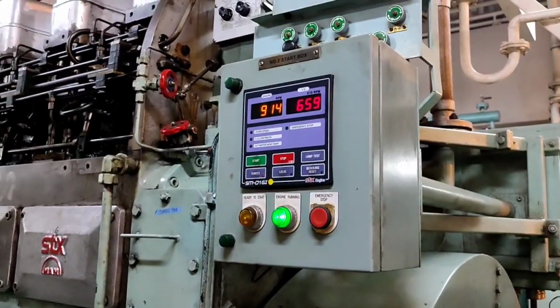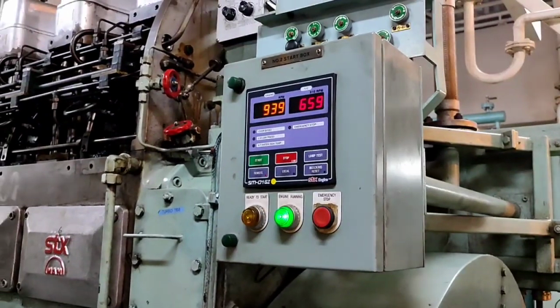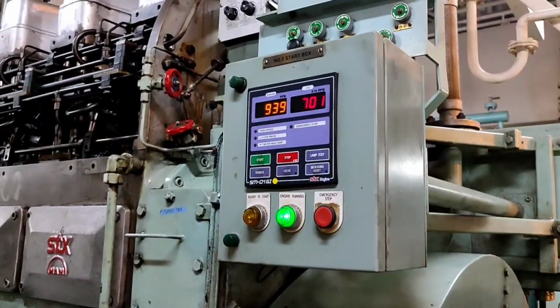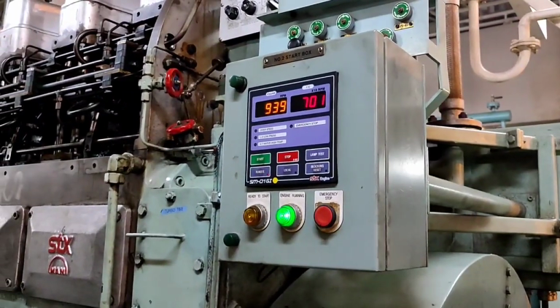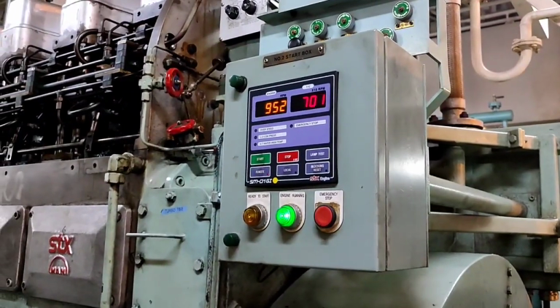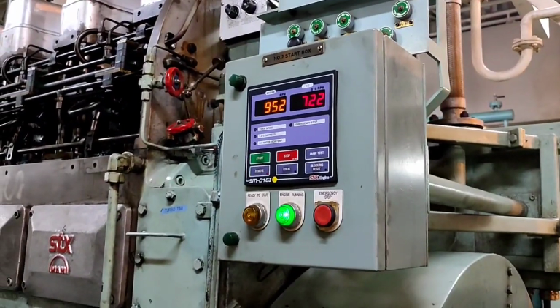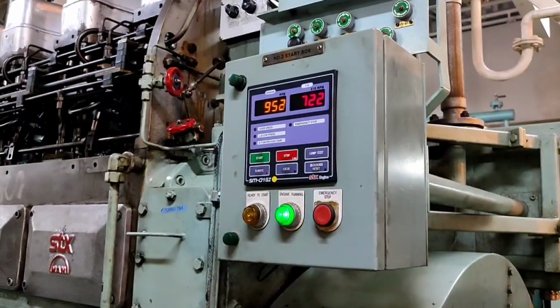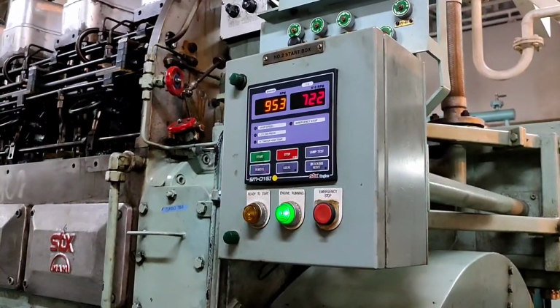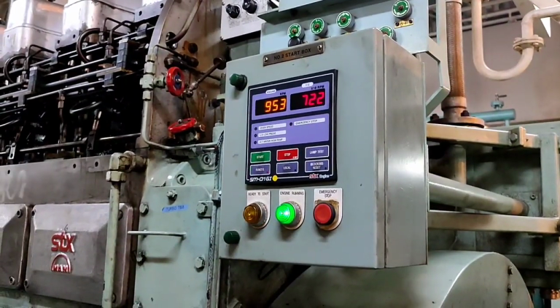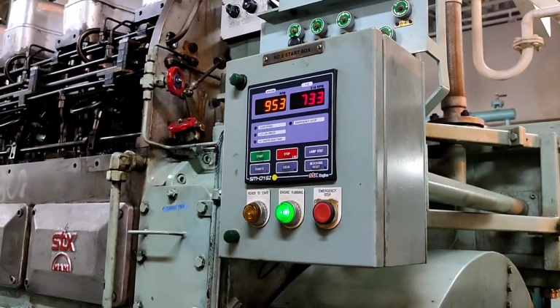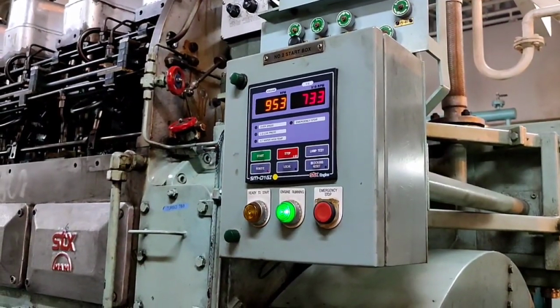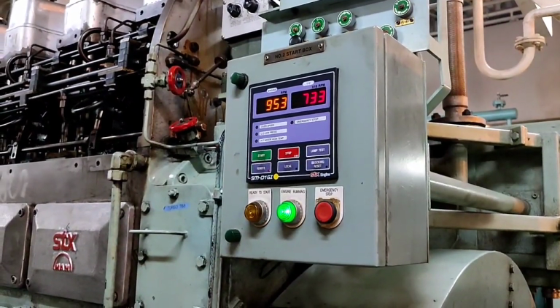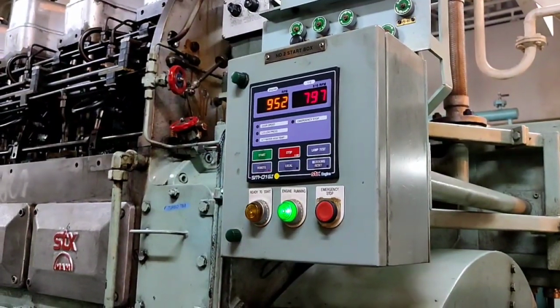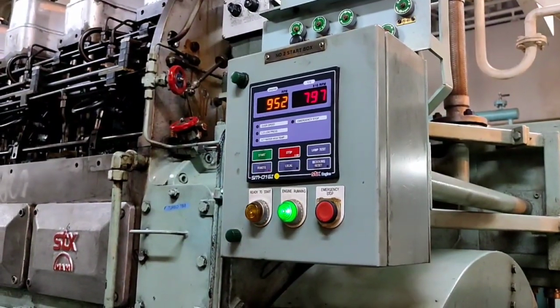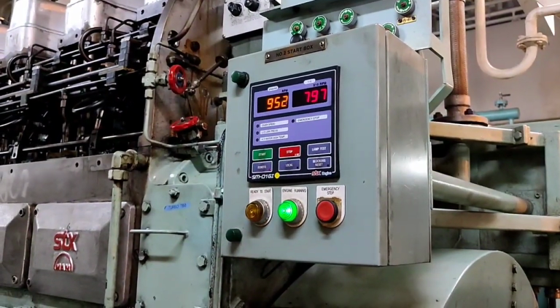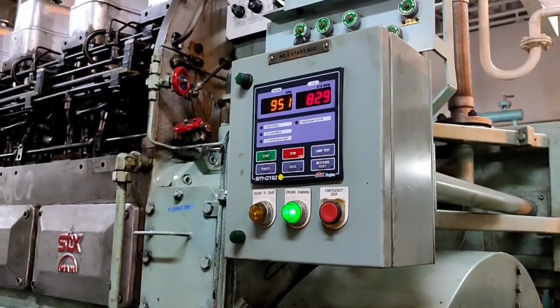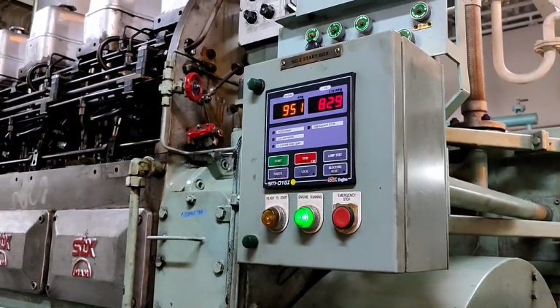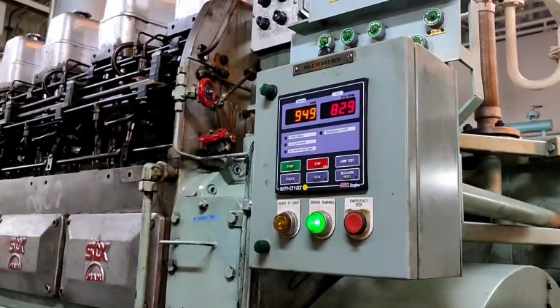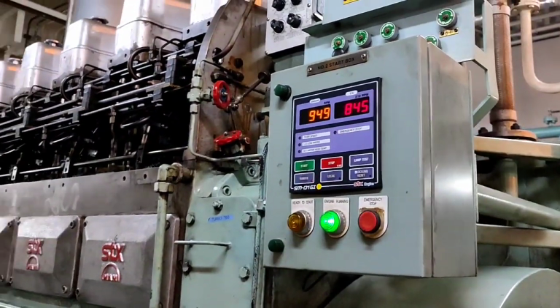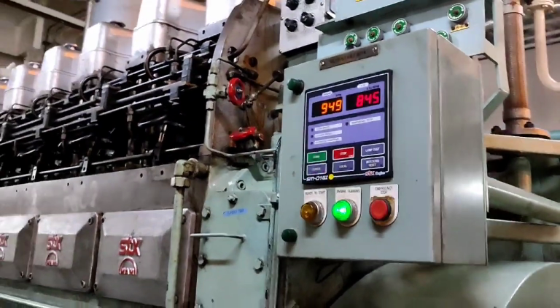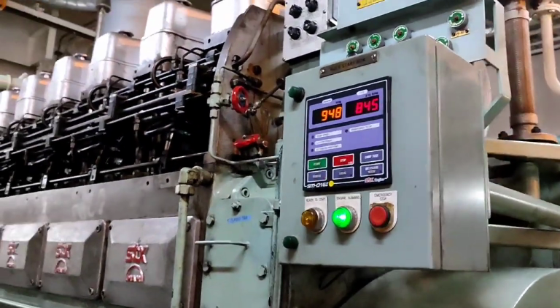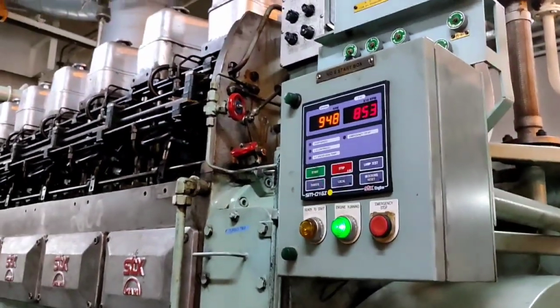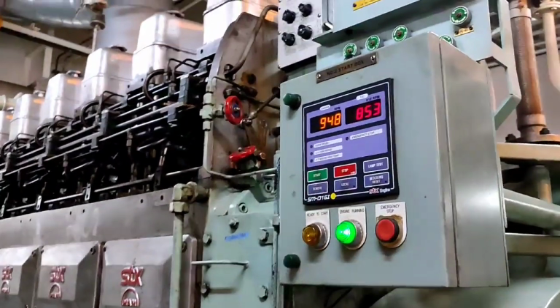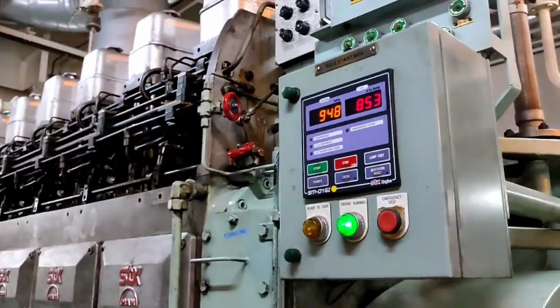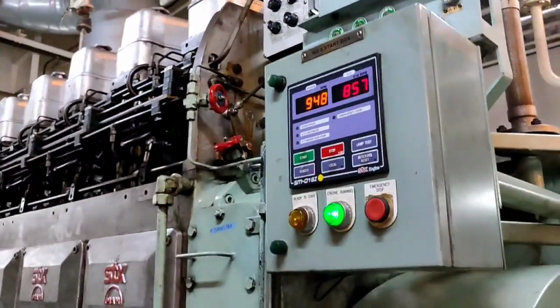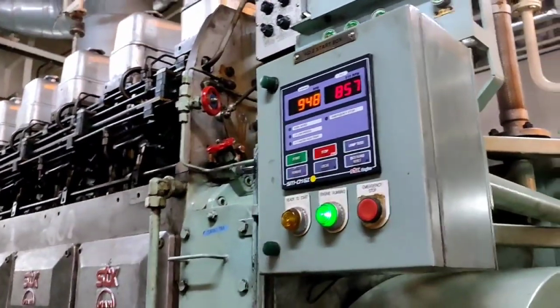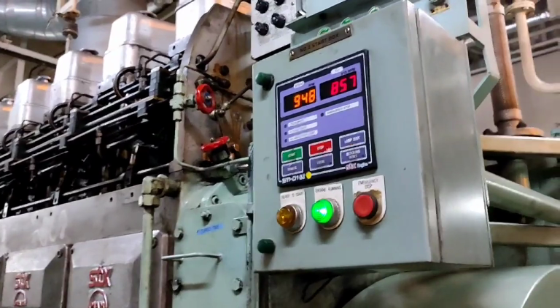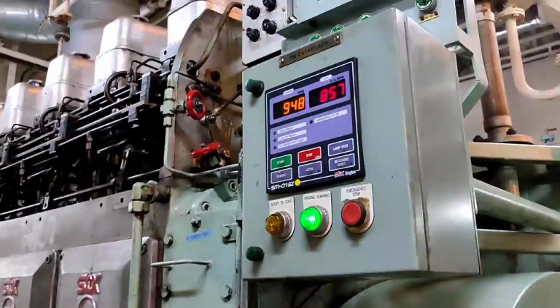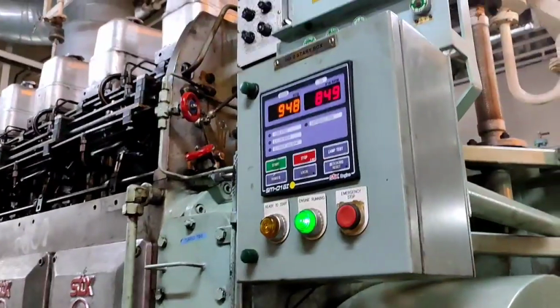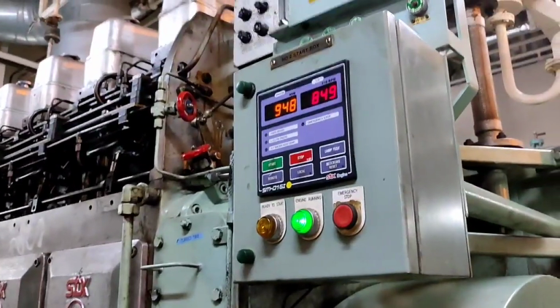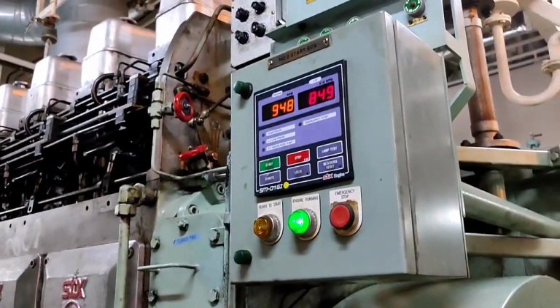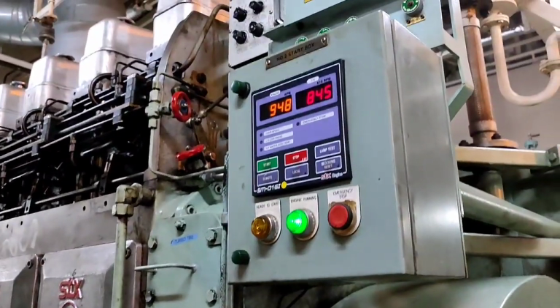Right now we start the generator — and there is a reading.